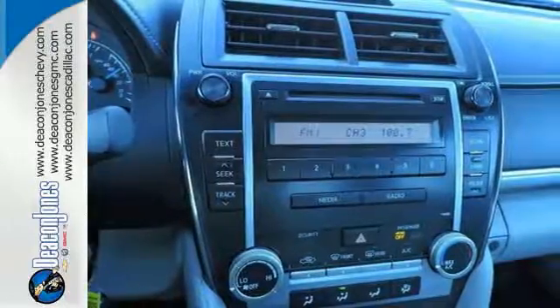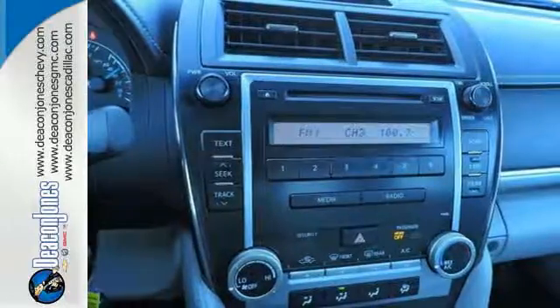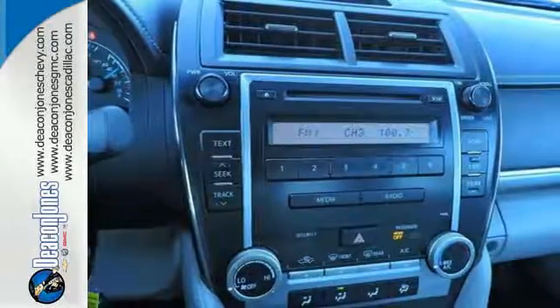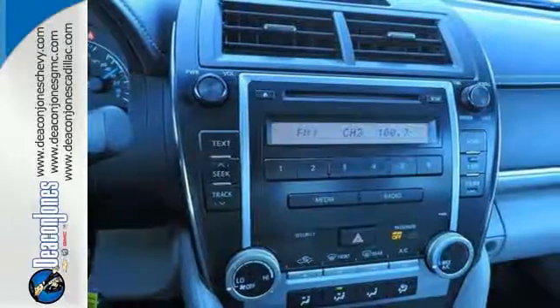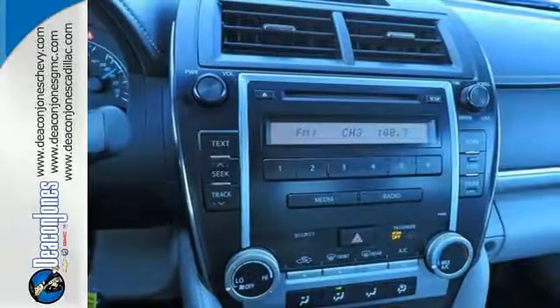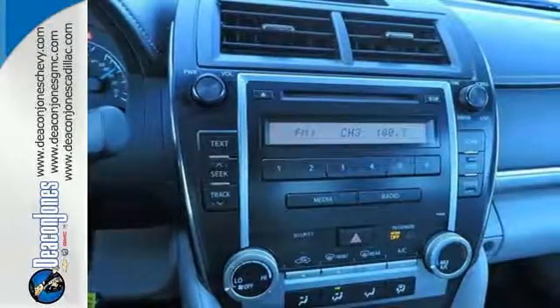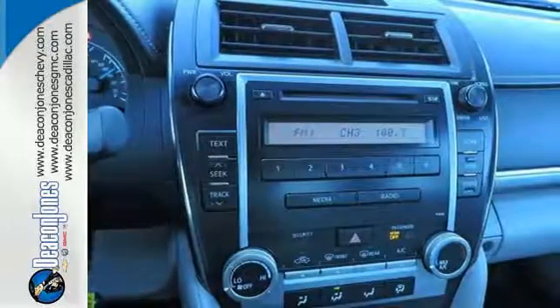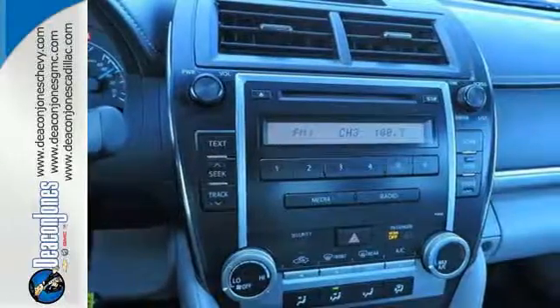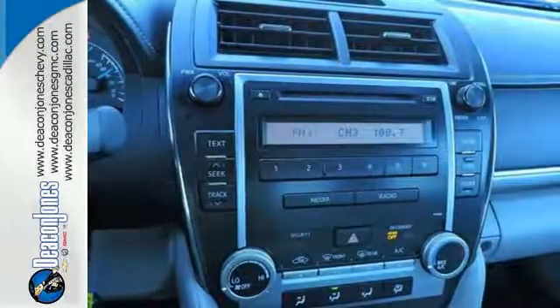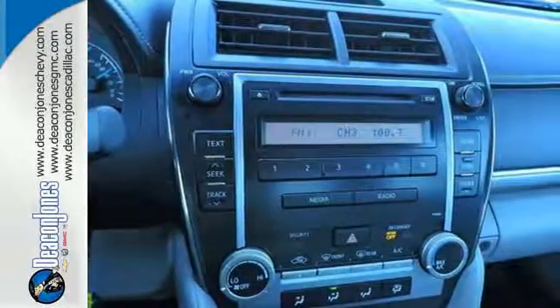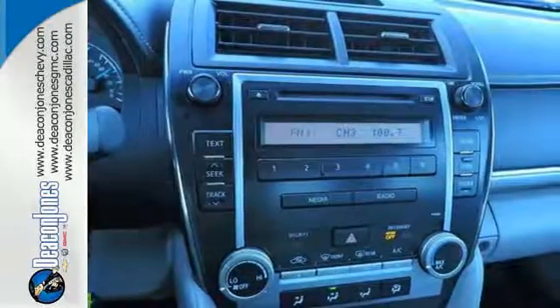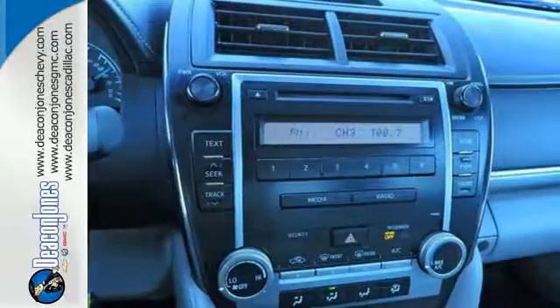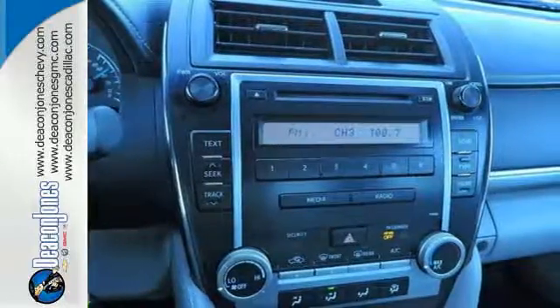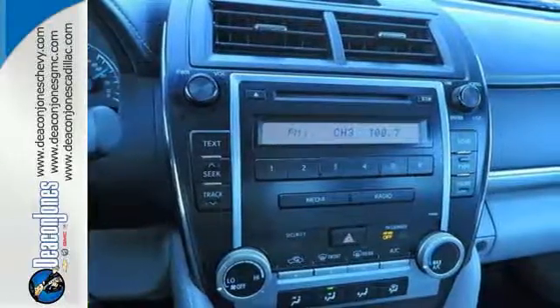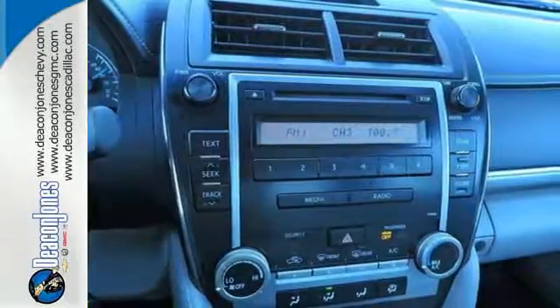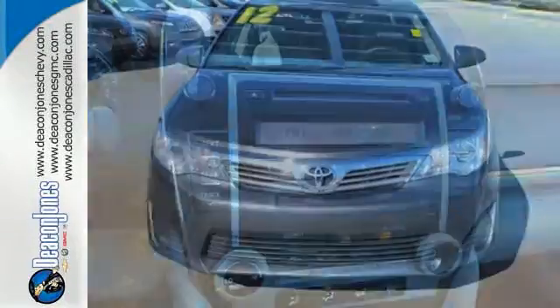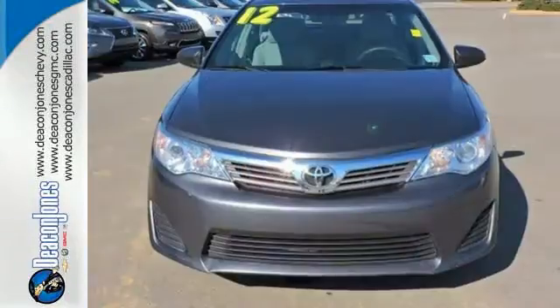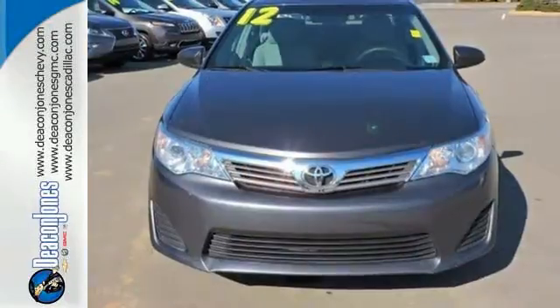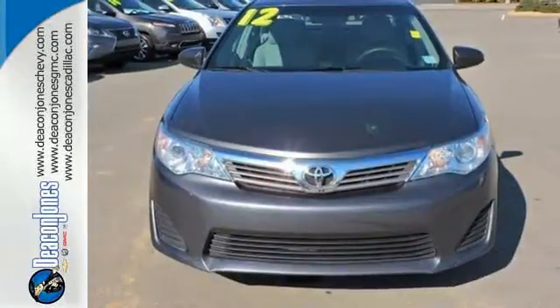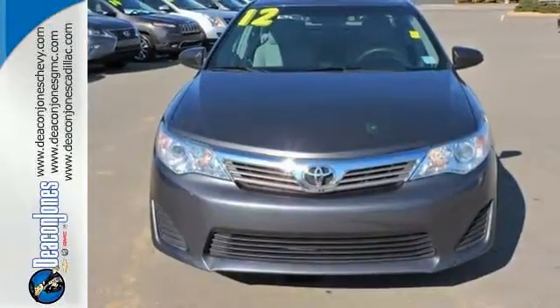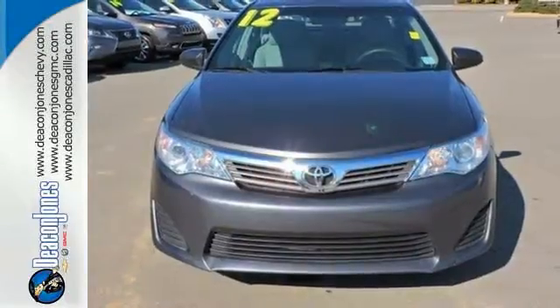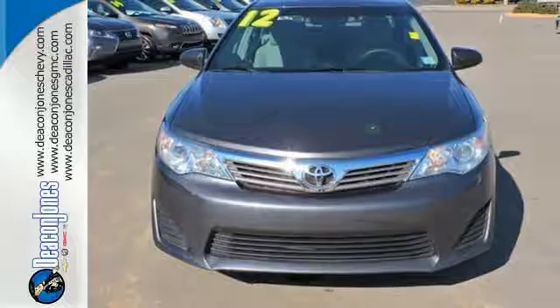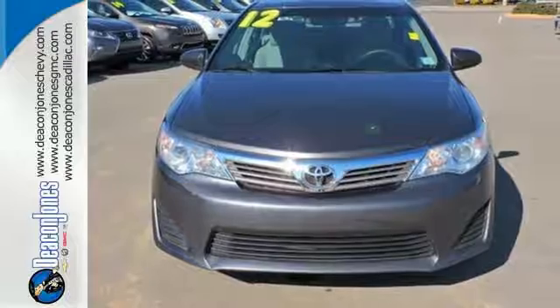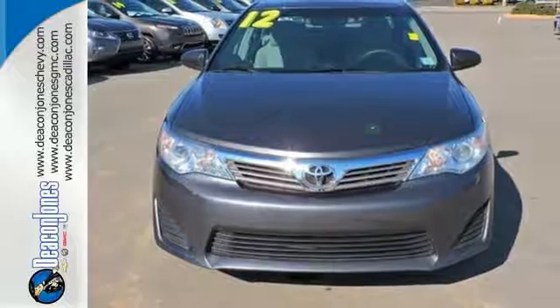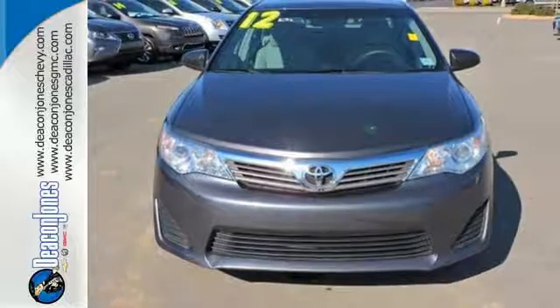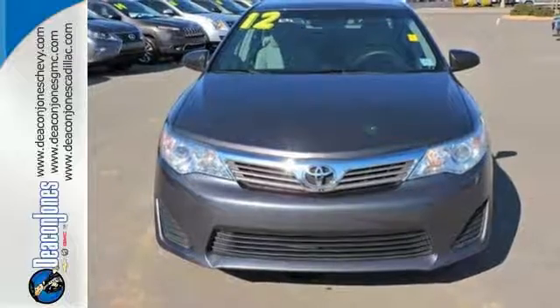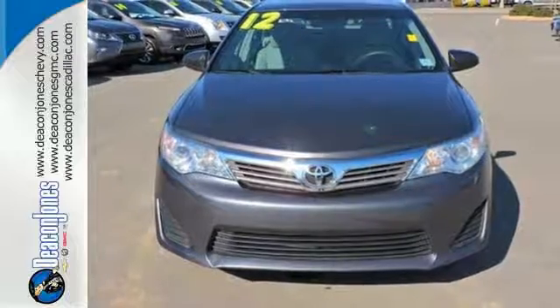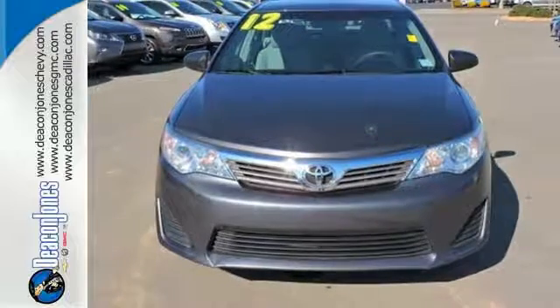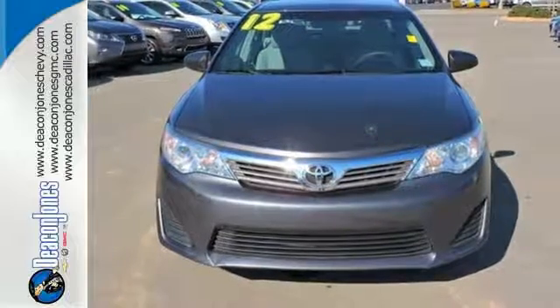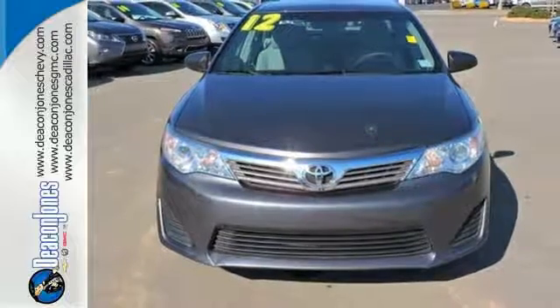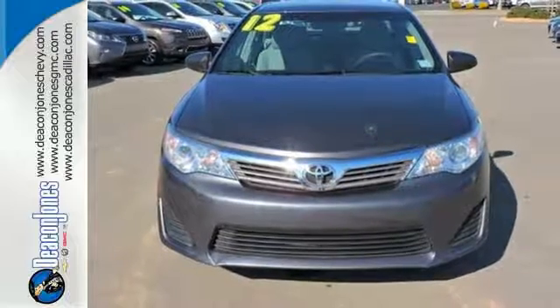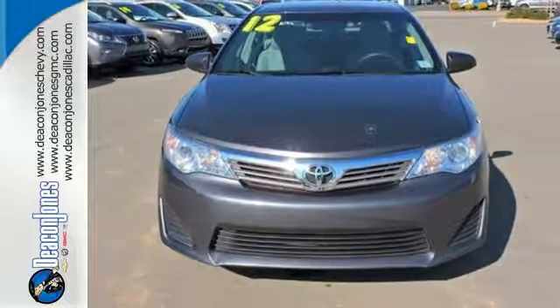A favorite among many, this Camry offers the best of all worlds. Come see for yourself today.